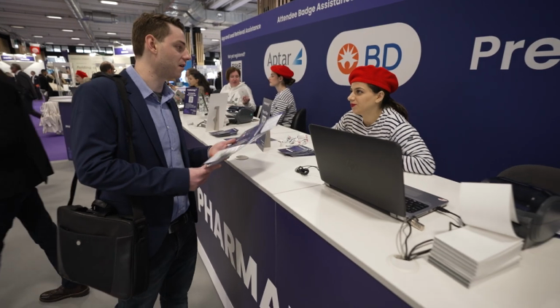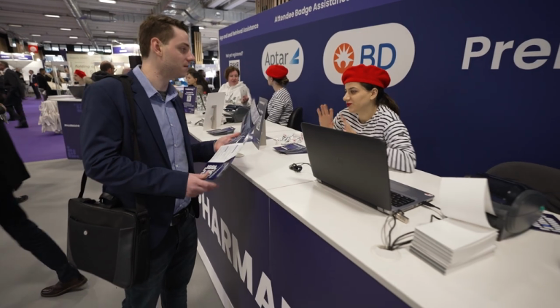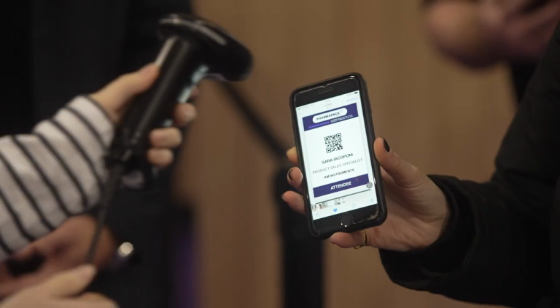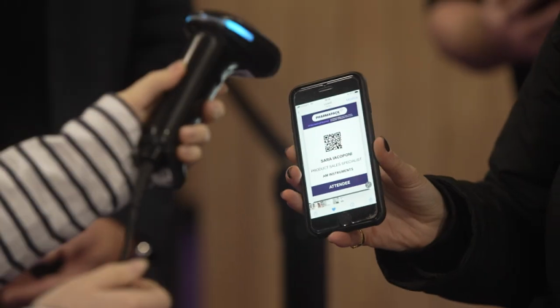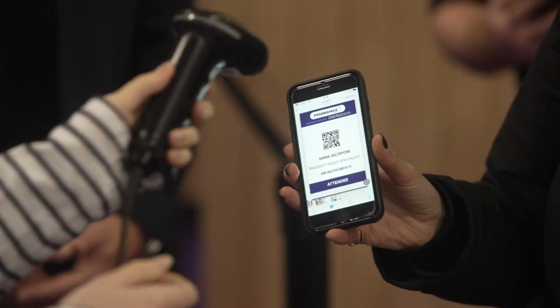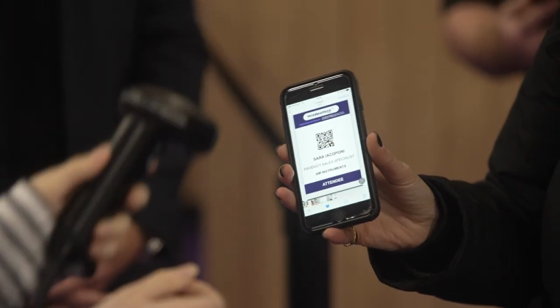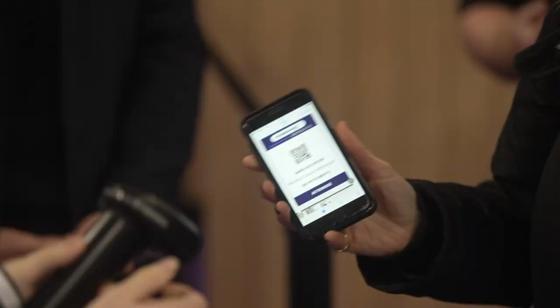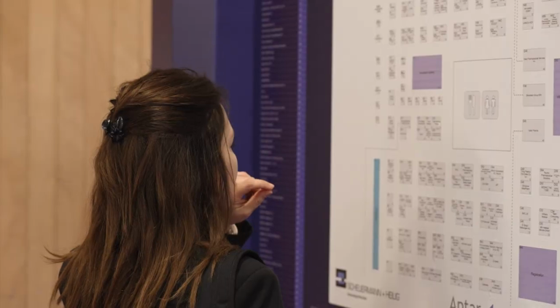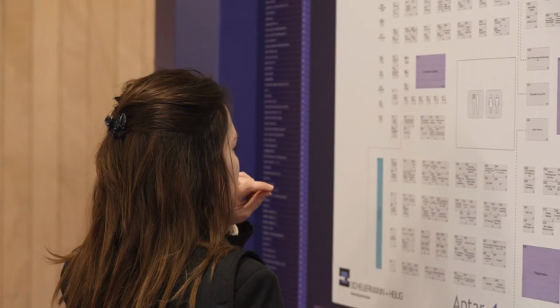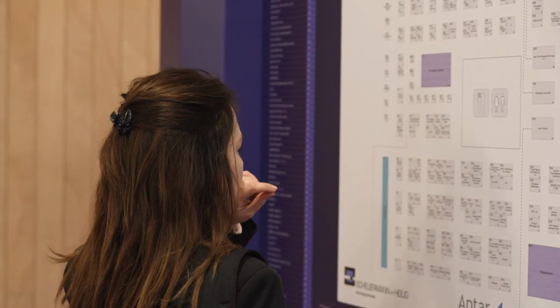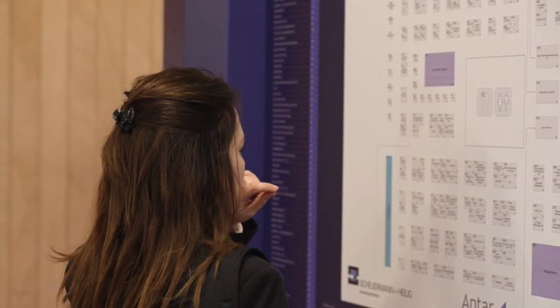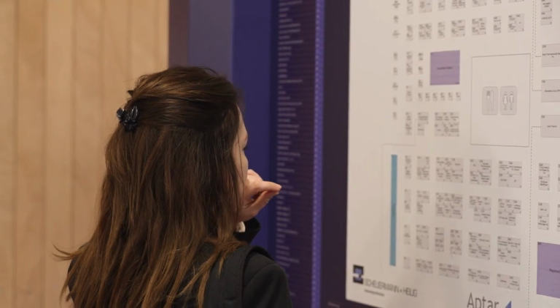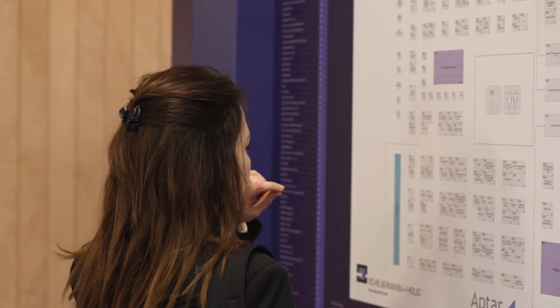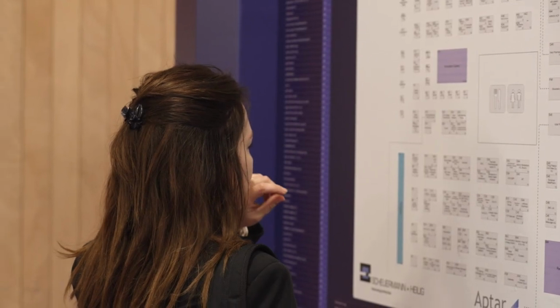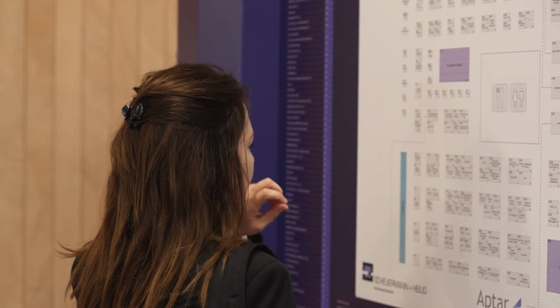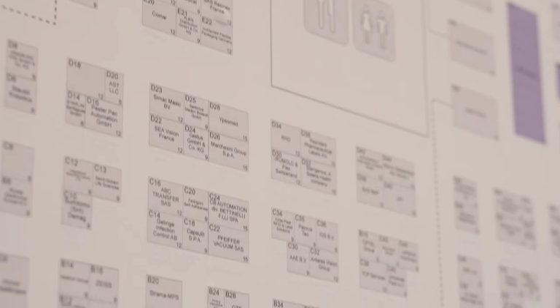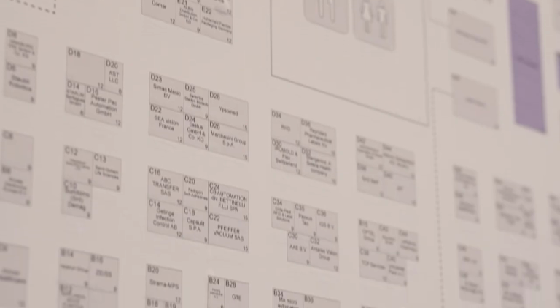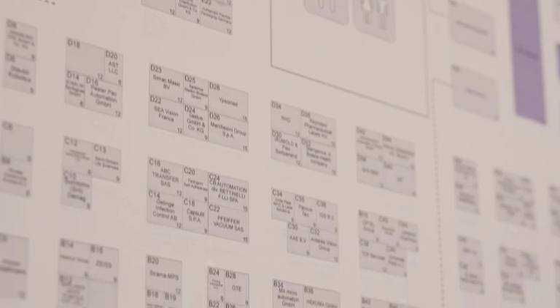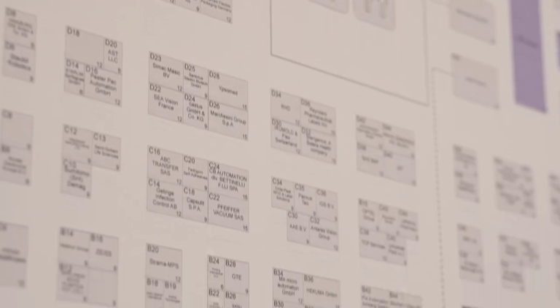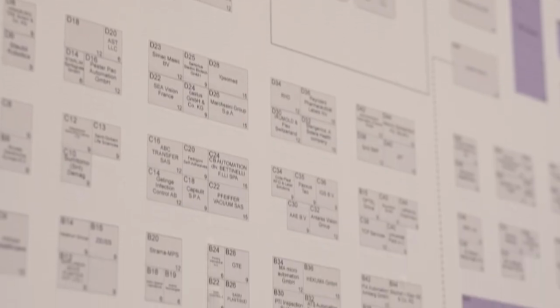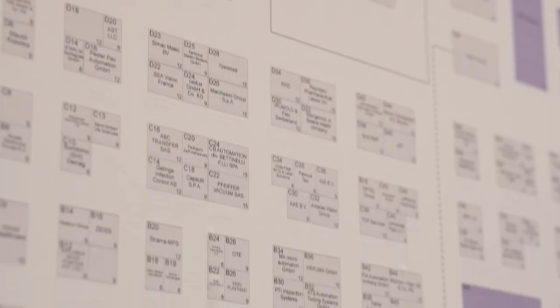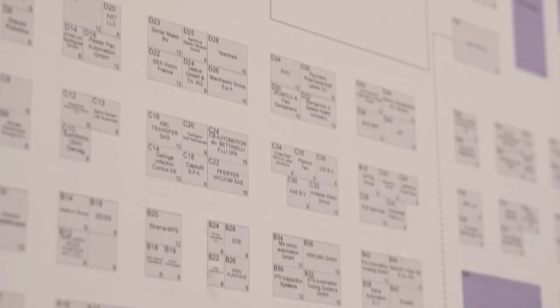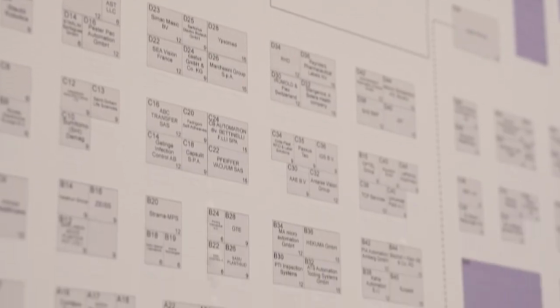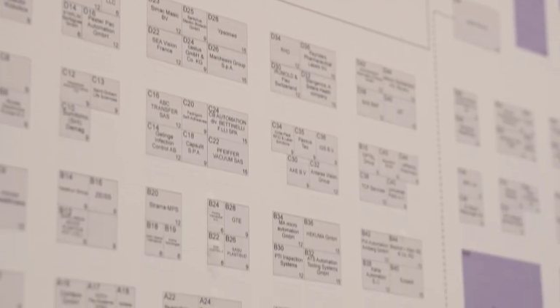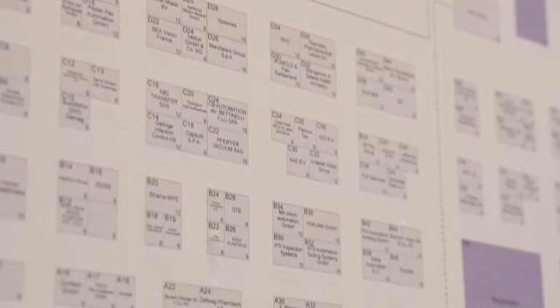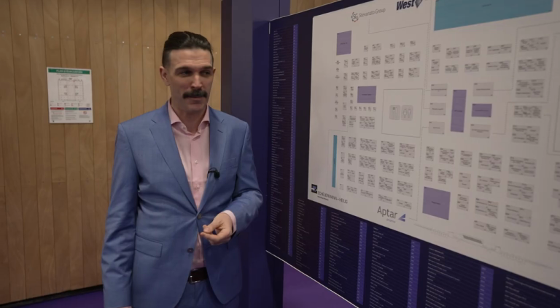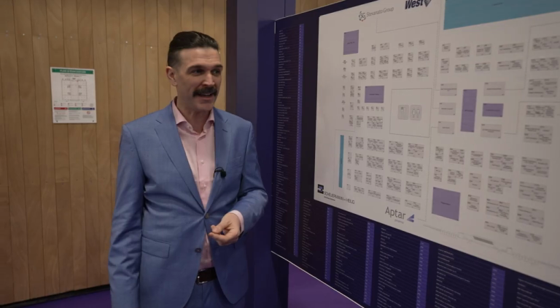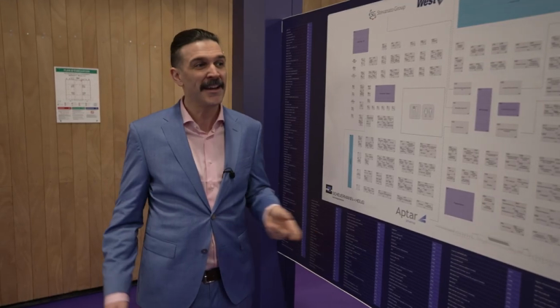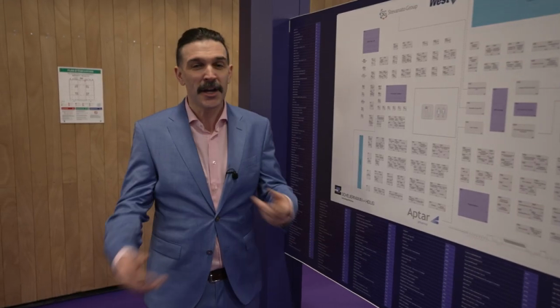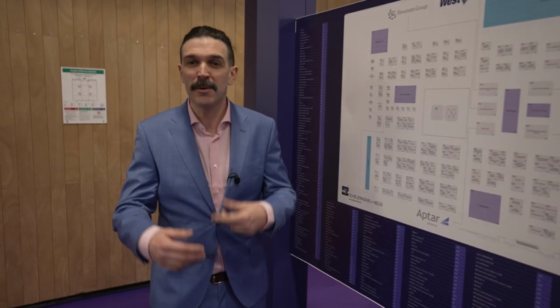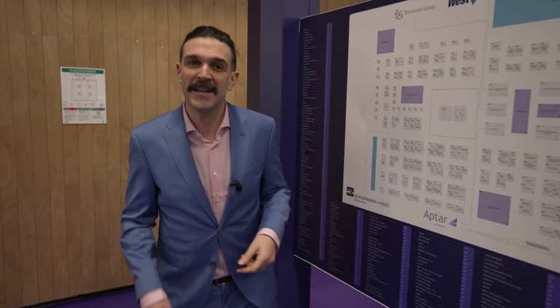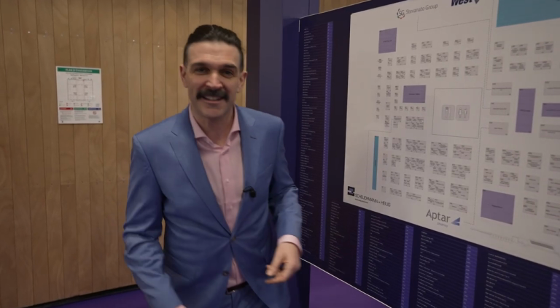Here's our exhibitor map where you can see the 300 plus exhibitors showcasing today at PharmaPak. Come with me now.